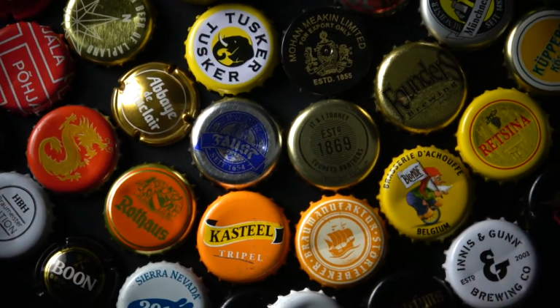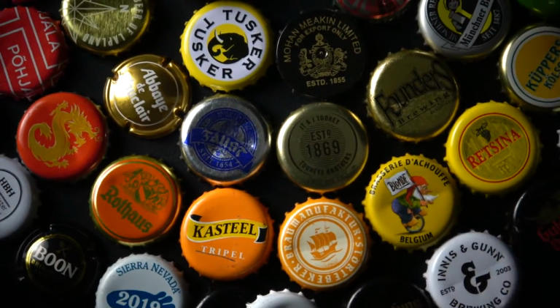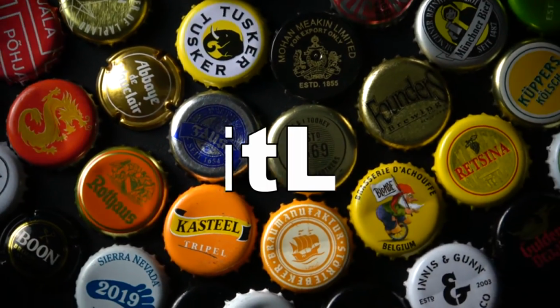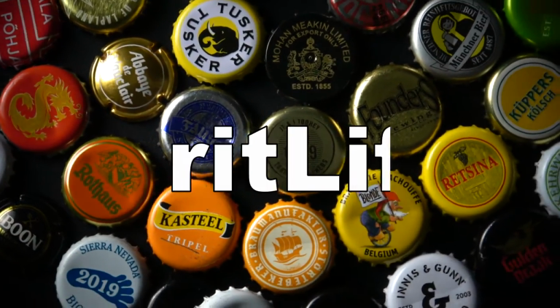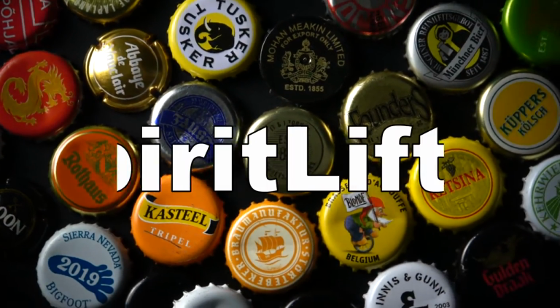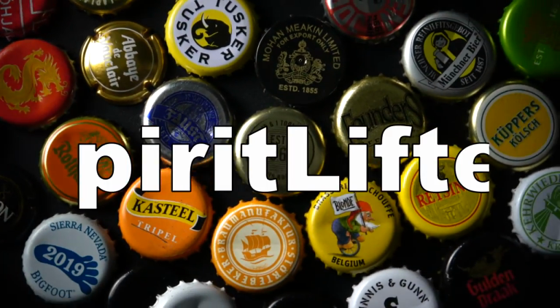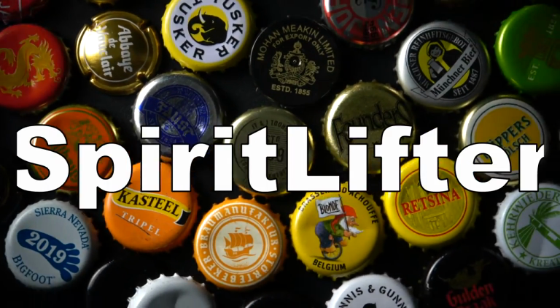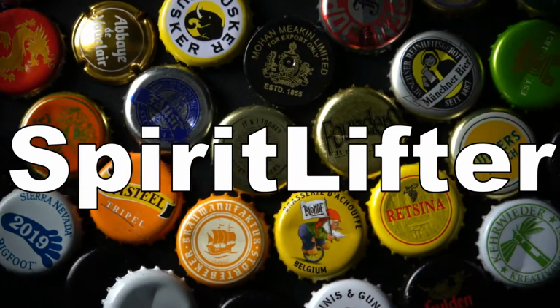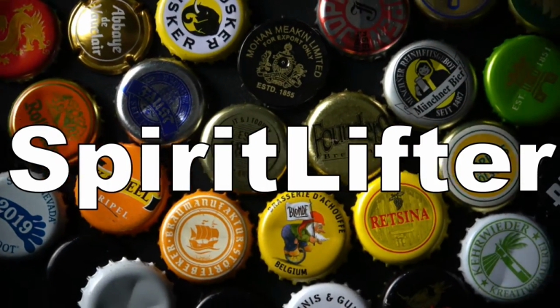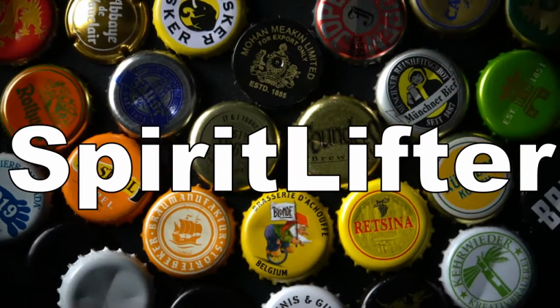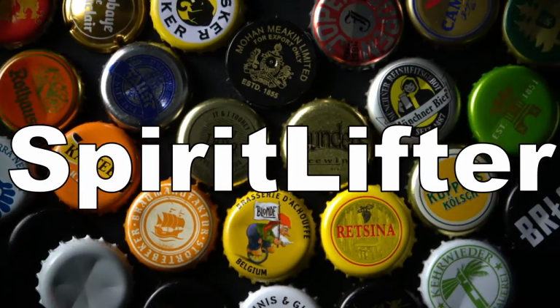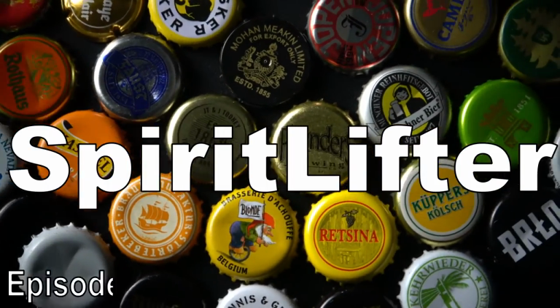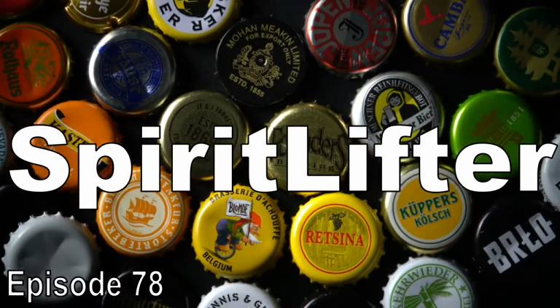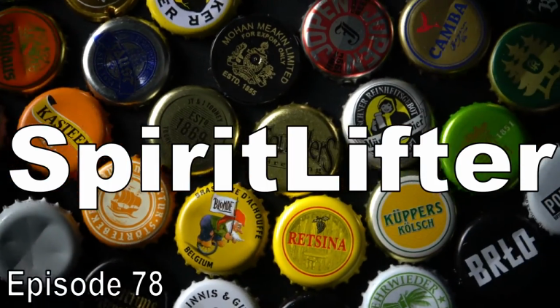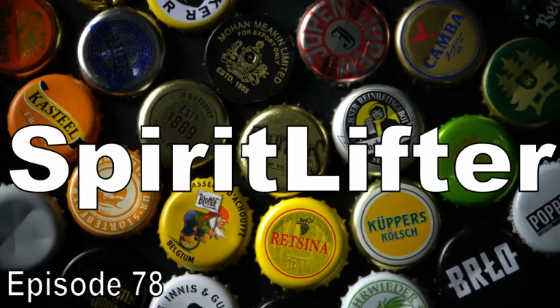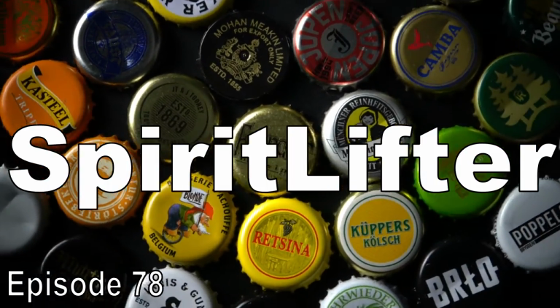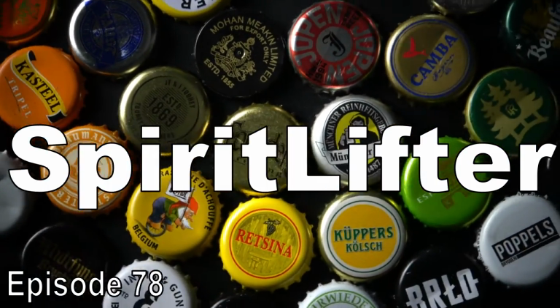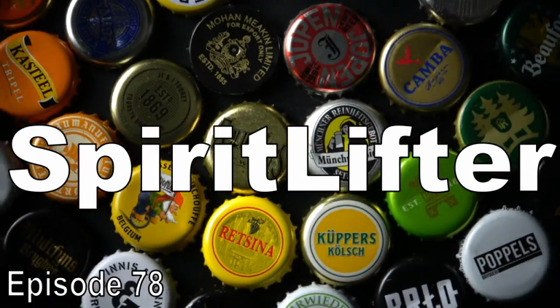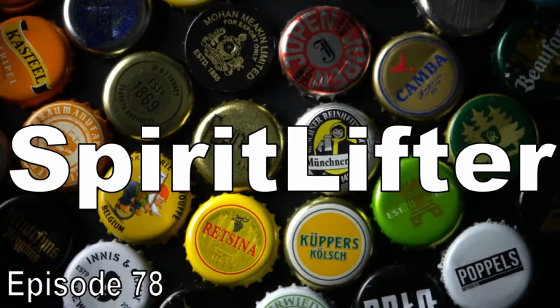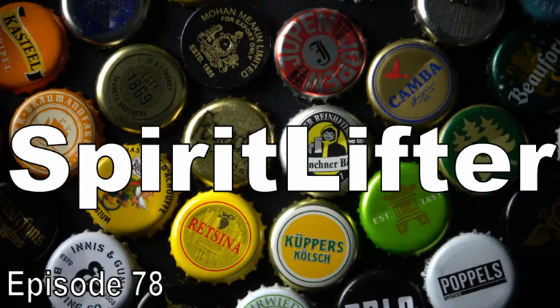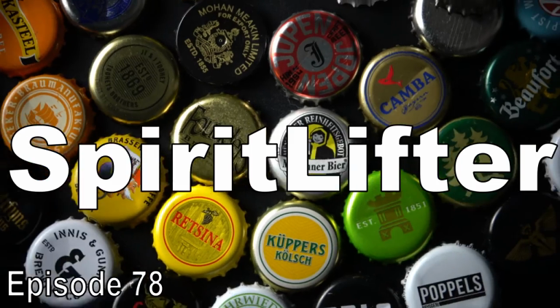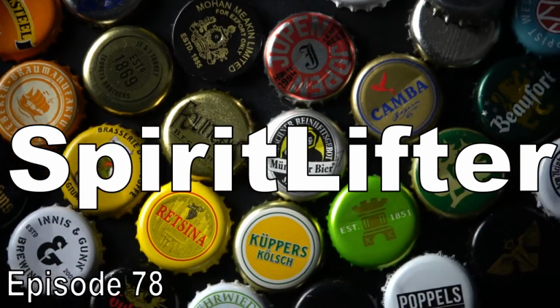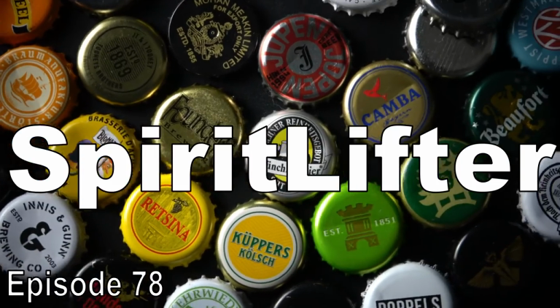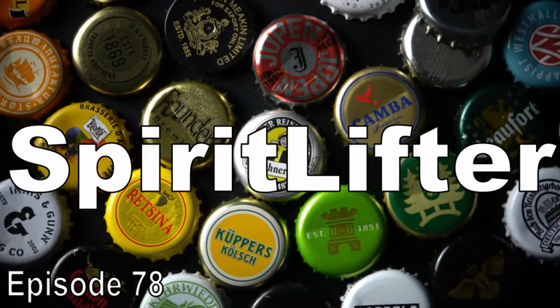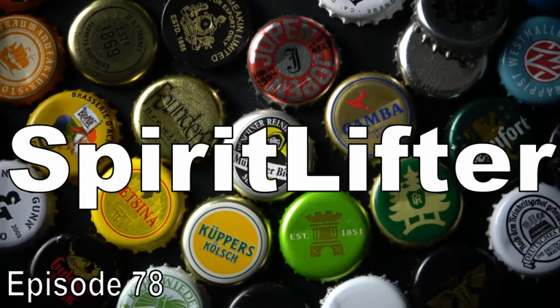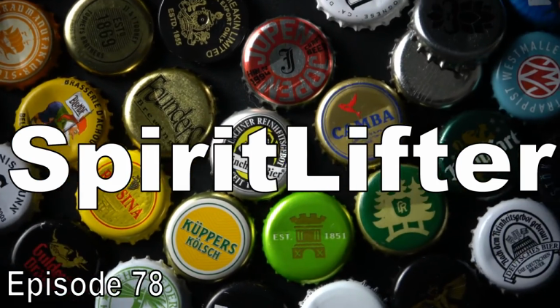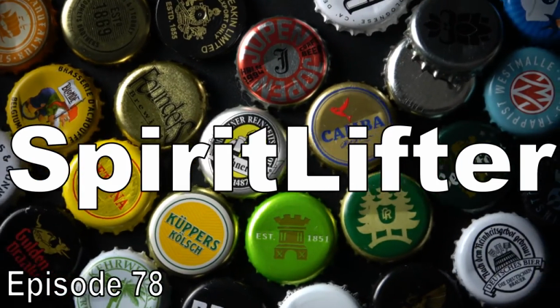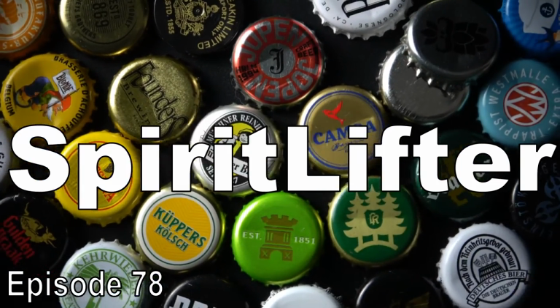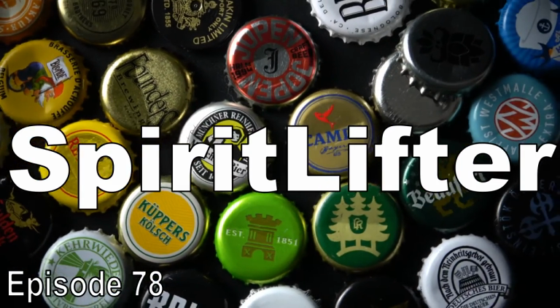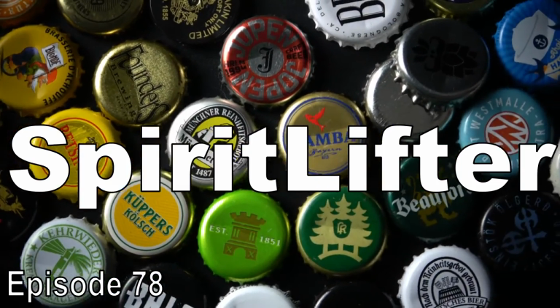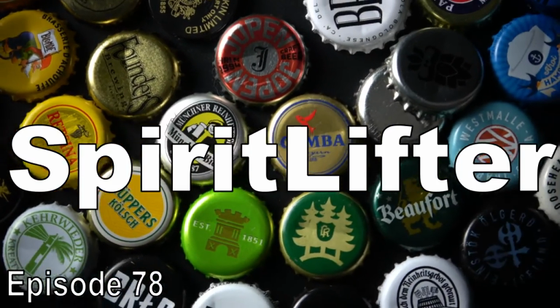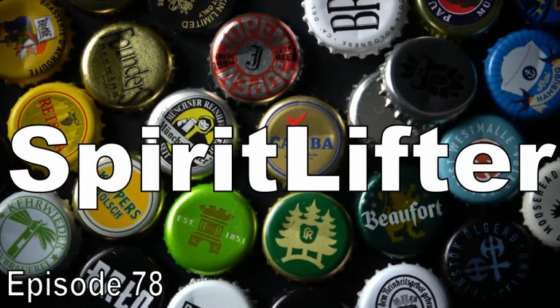Welcome back to Spirit Lifter. We're back to Belgium to sample what to many is a familiar beer, but with a special hoppy twist.